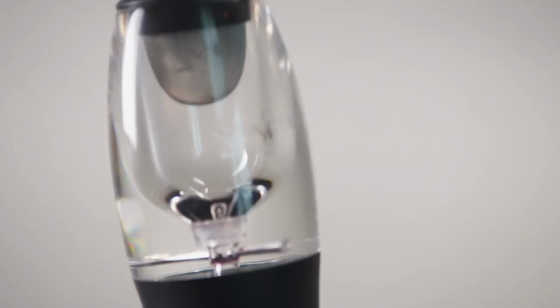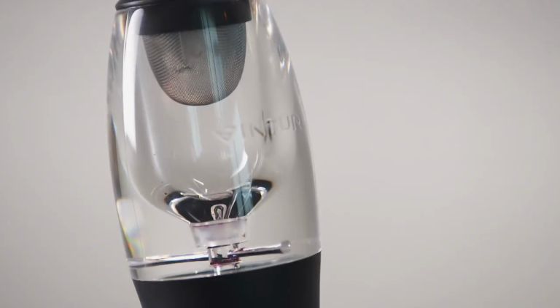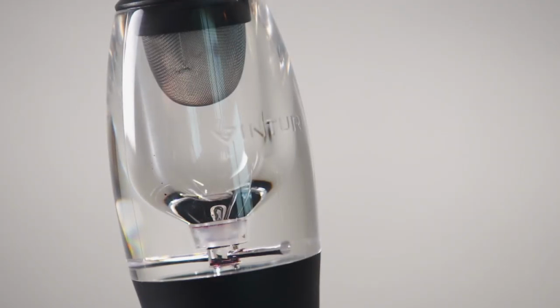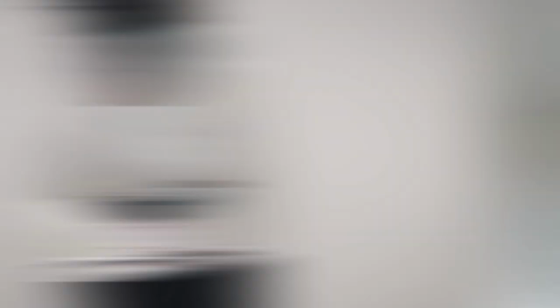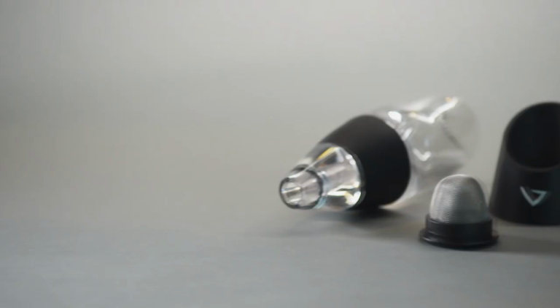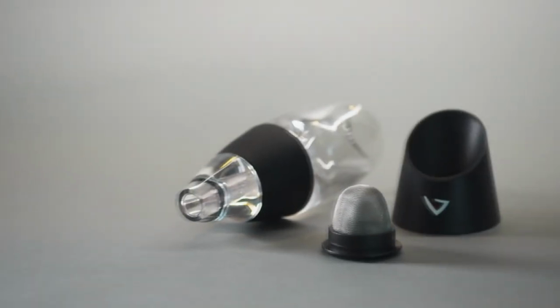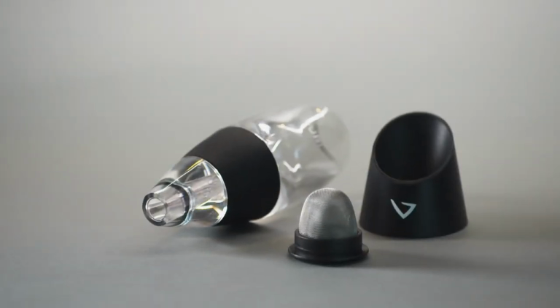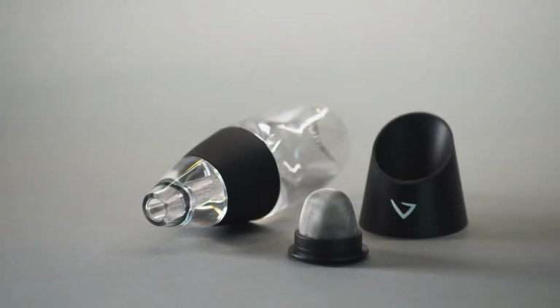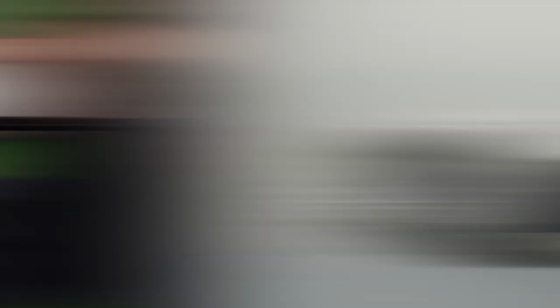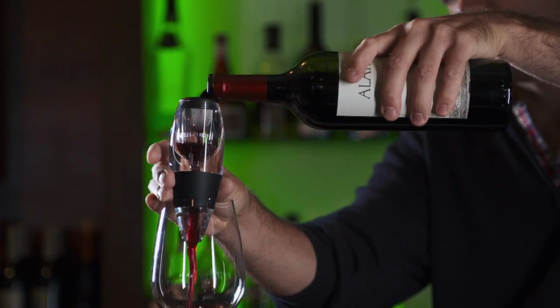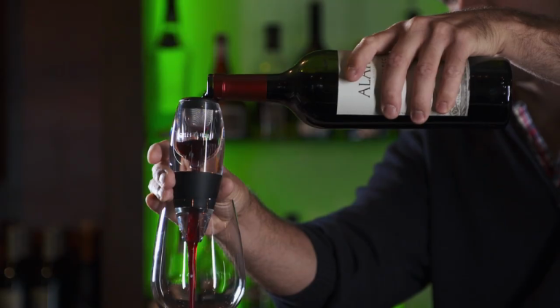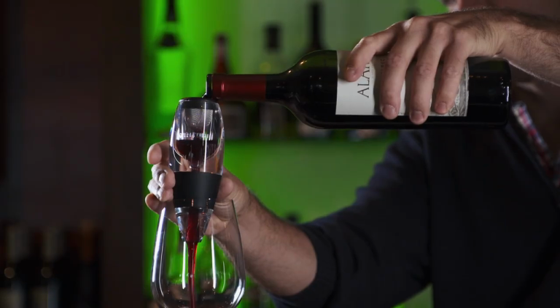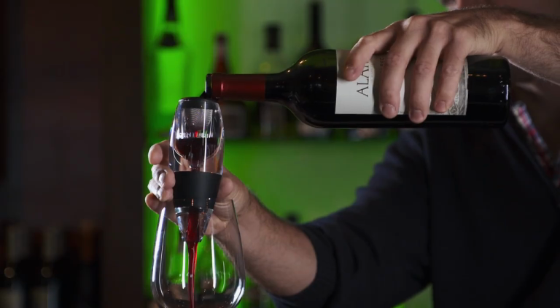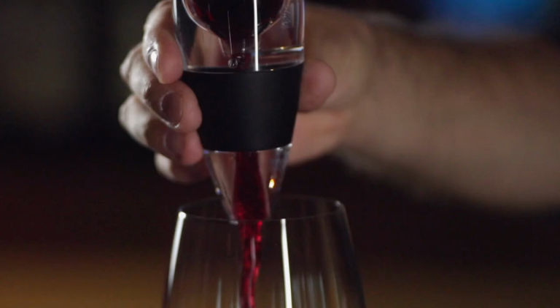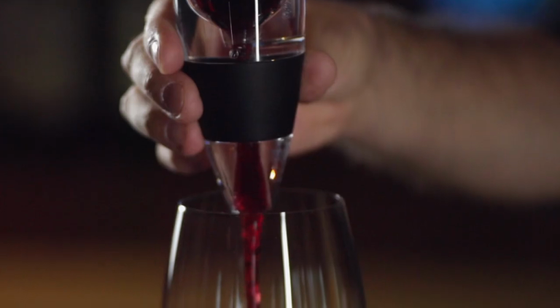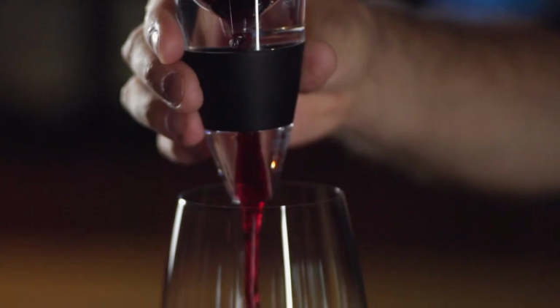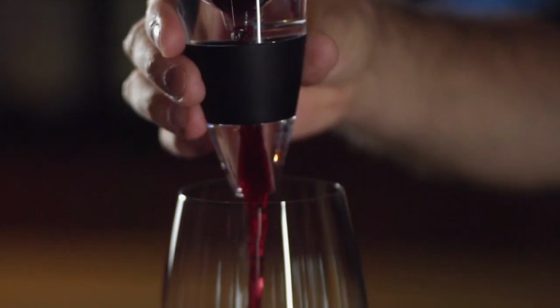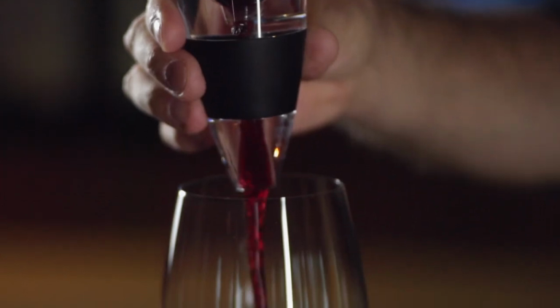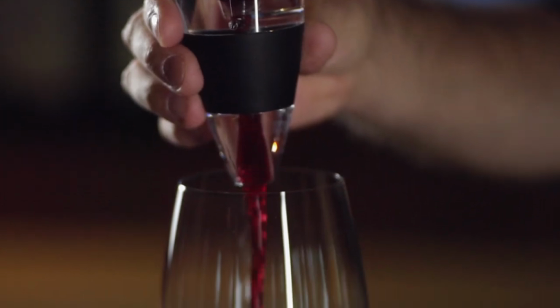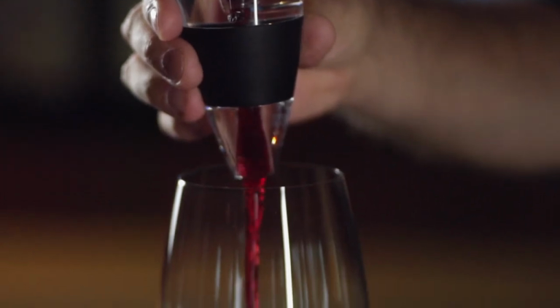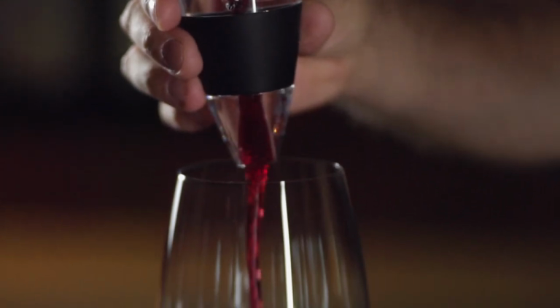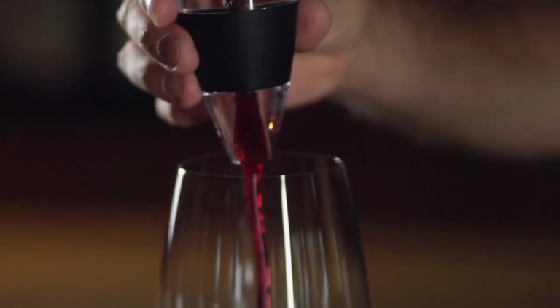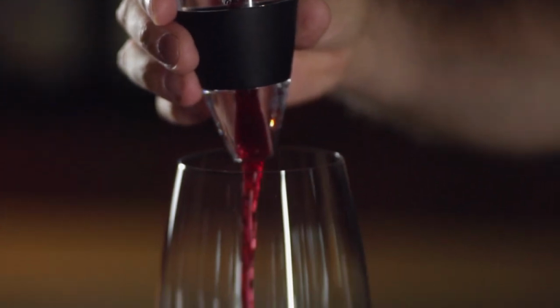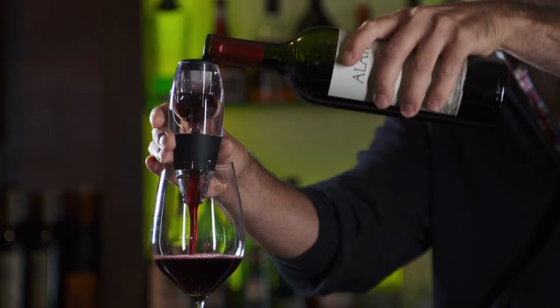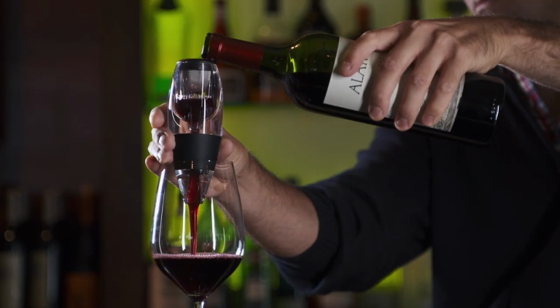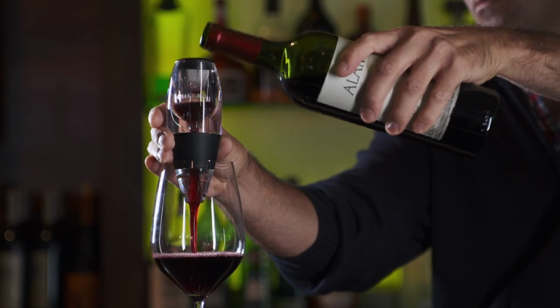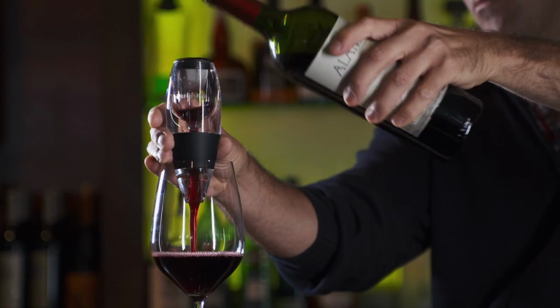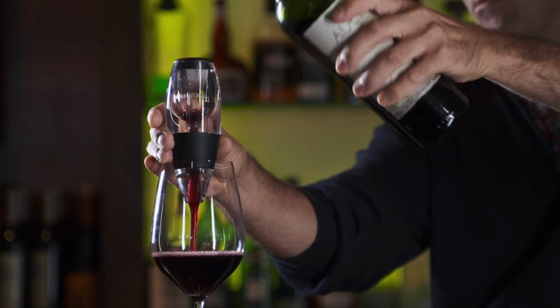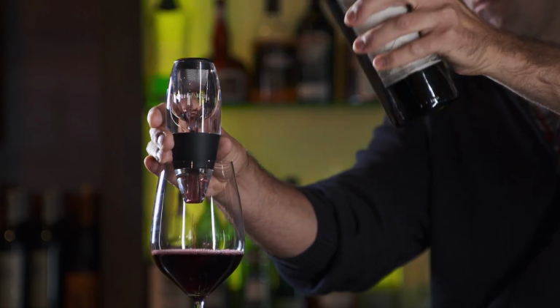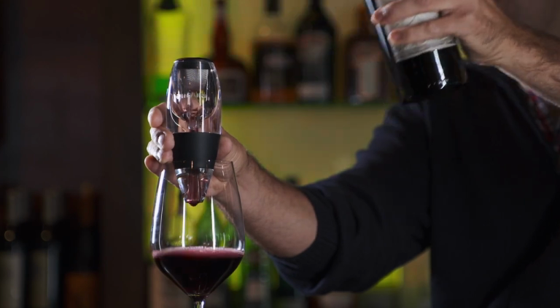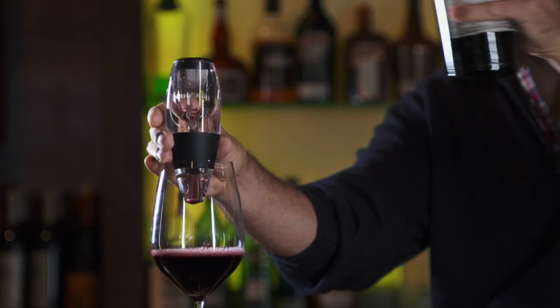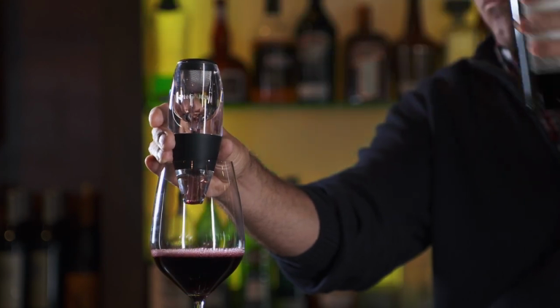Uncork, pour, and enjoy. Decant your wine in seconds instead of hours with the Venturi Wine Aerator.